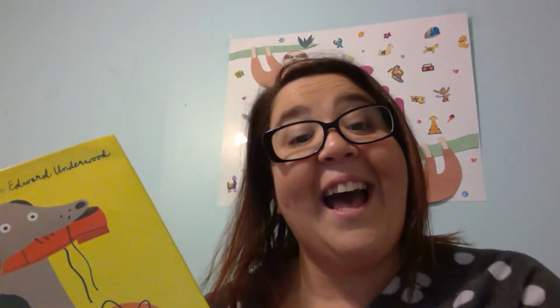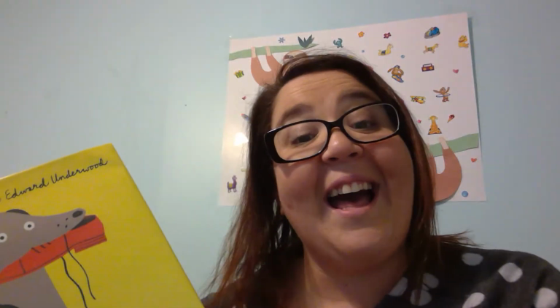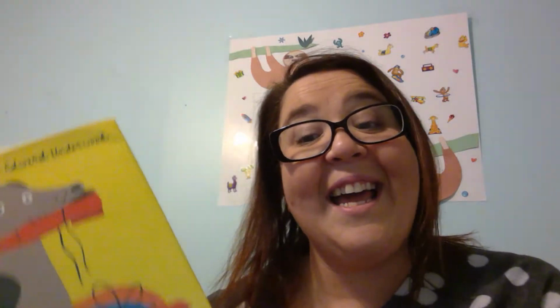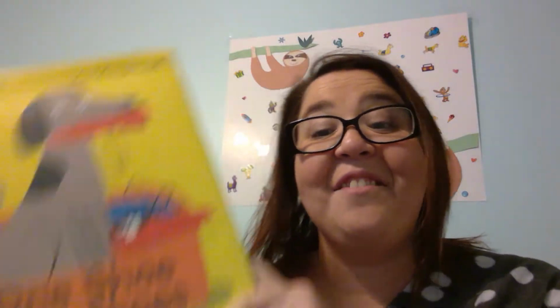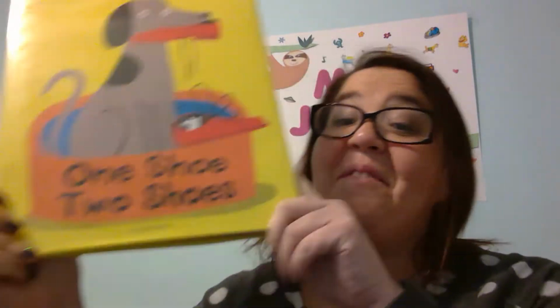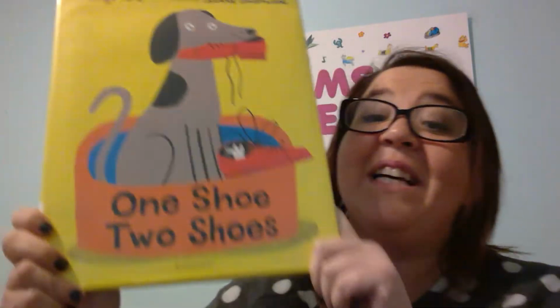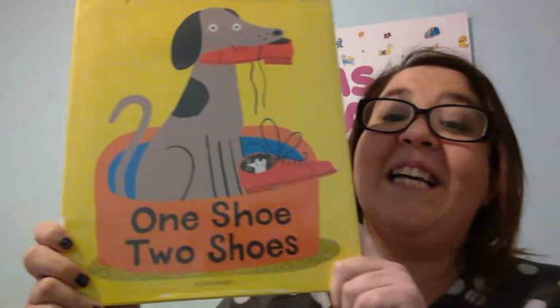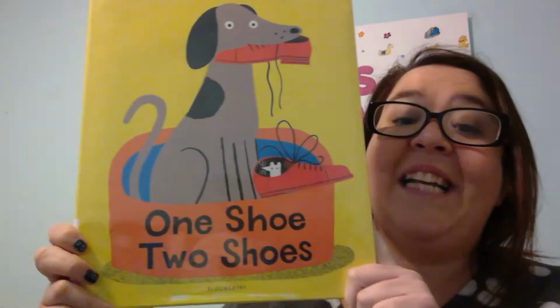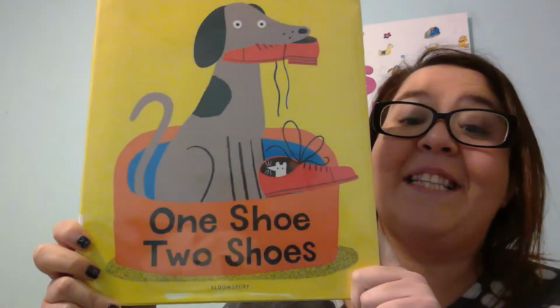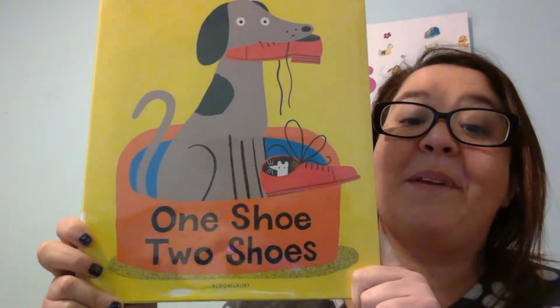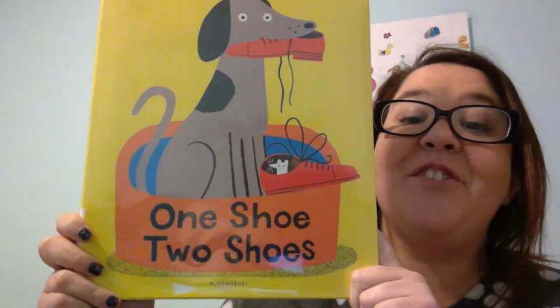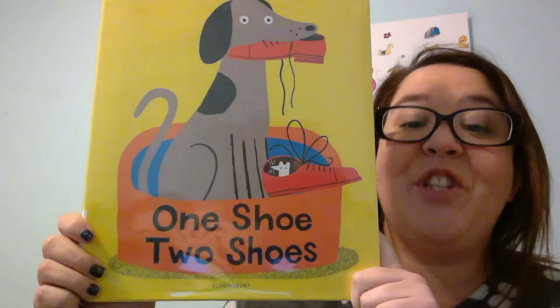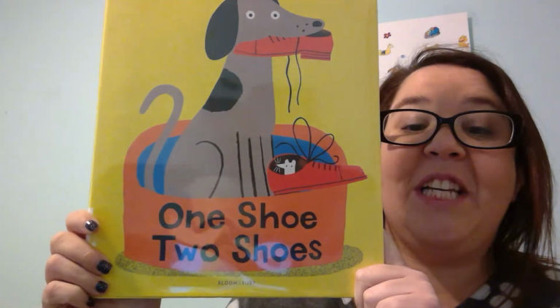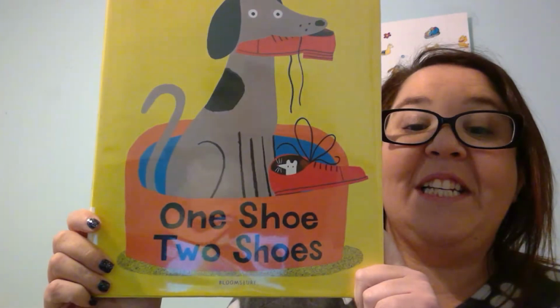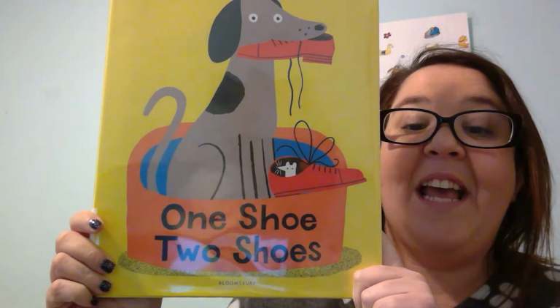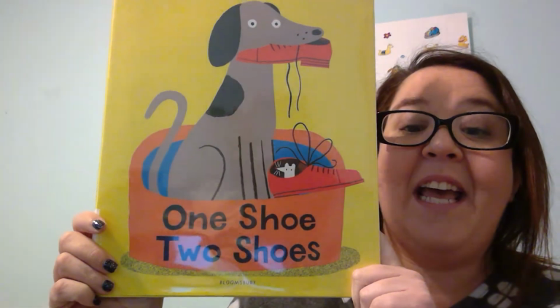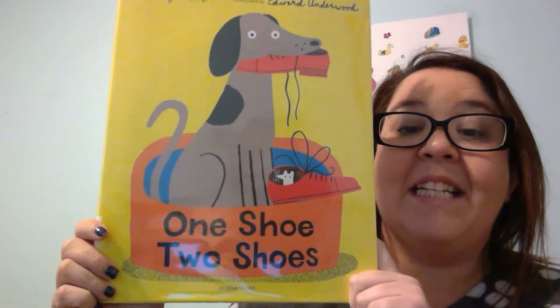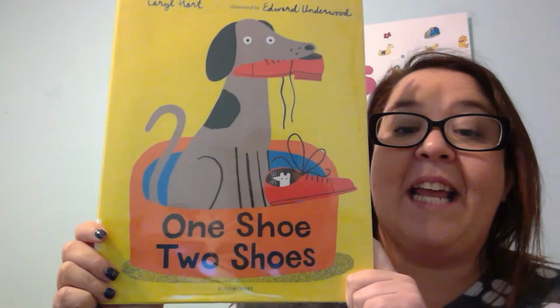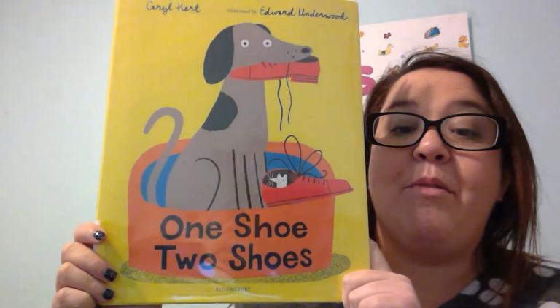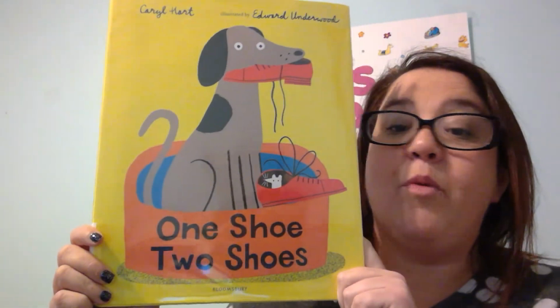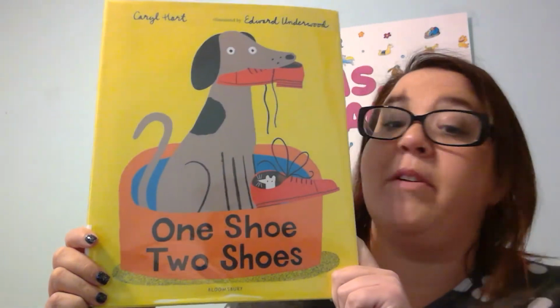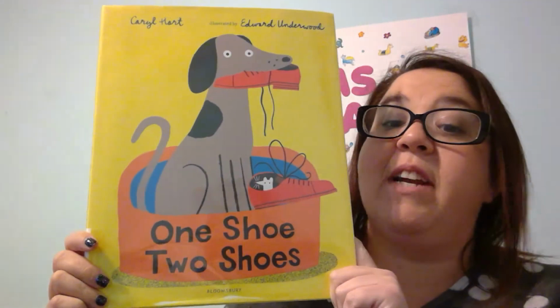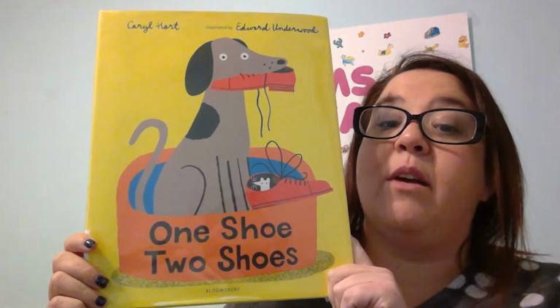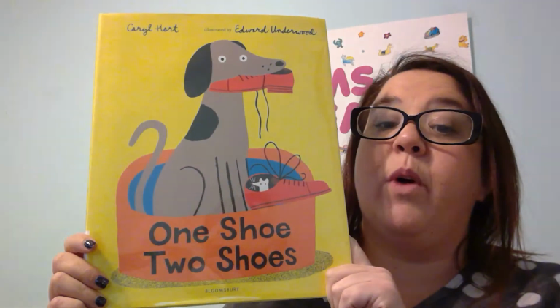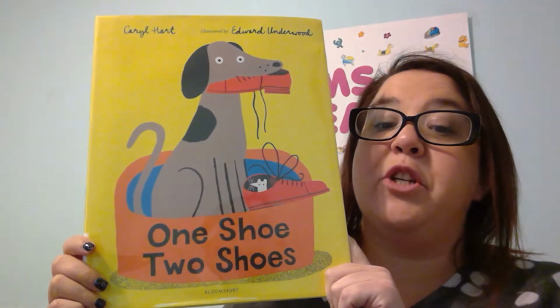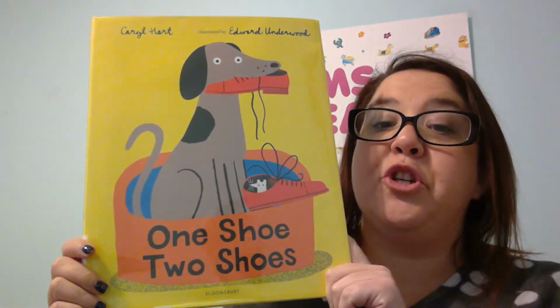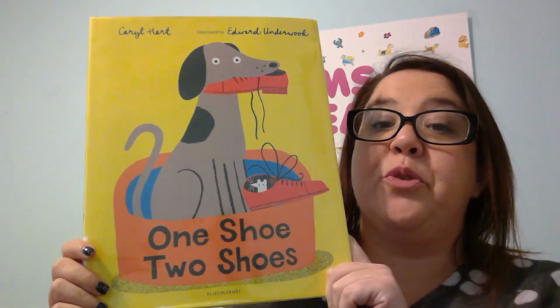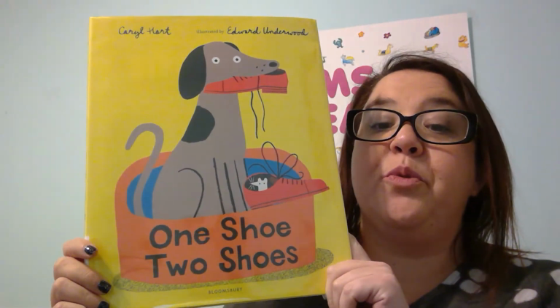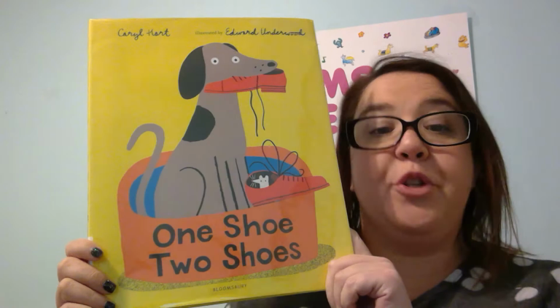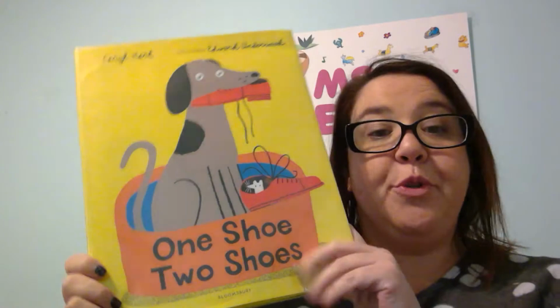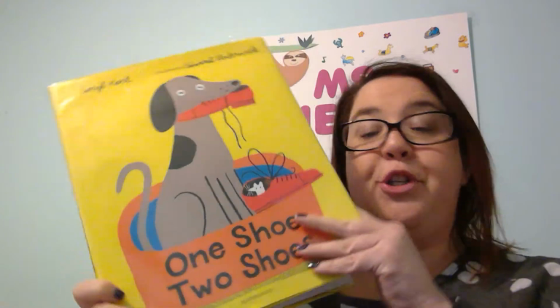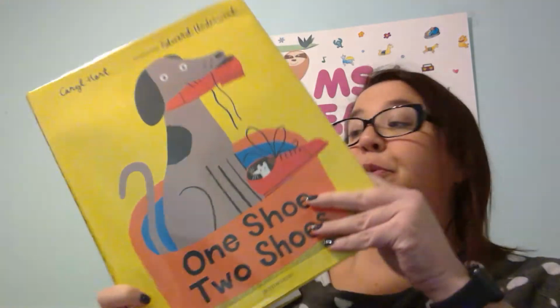Hi everyone, it's Miss Jean and today we will be reading One Shoe, Two Shoe.